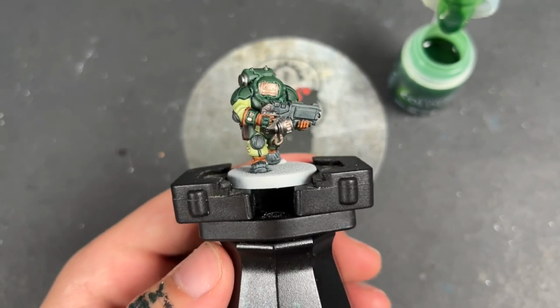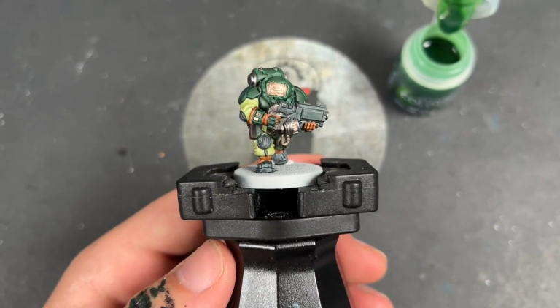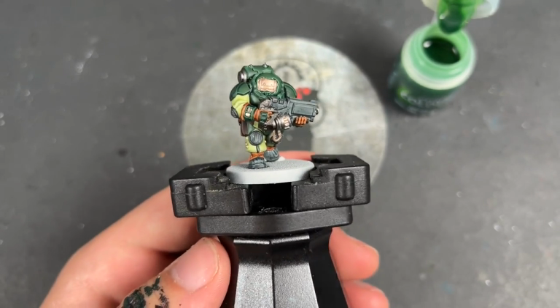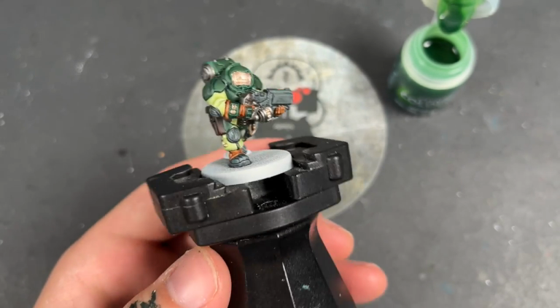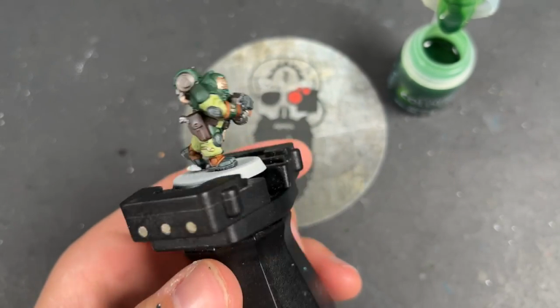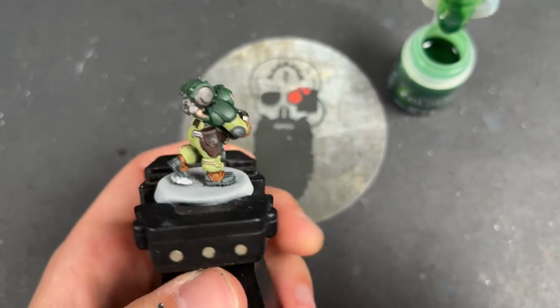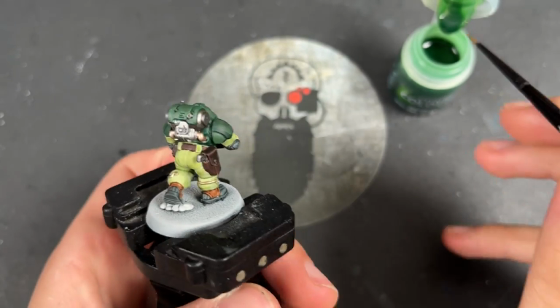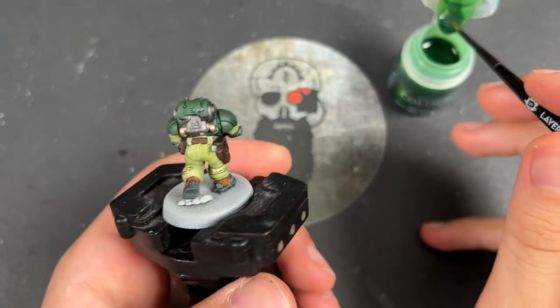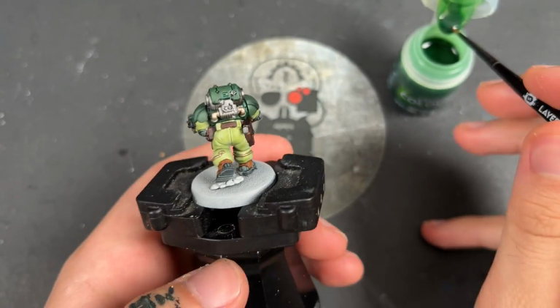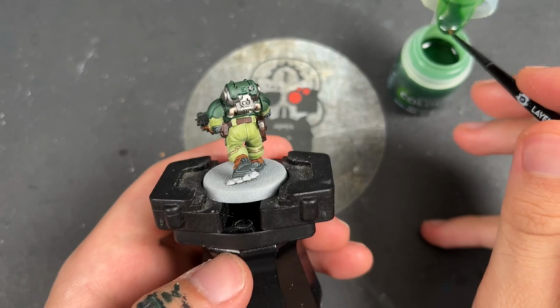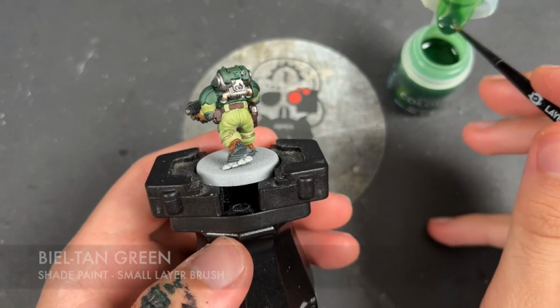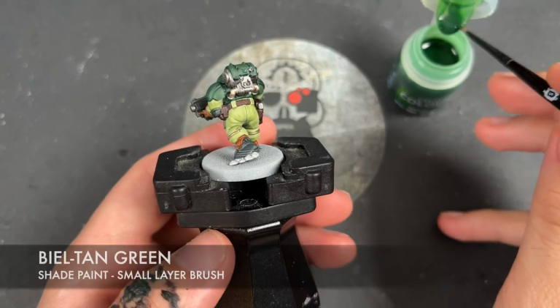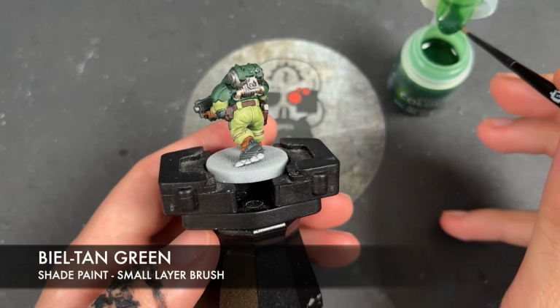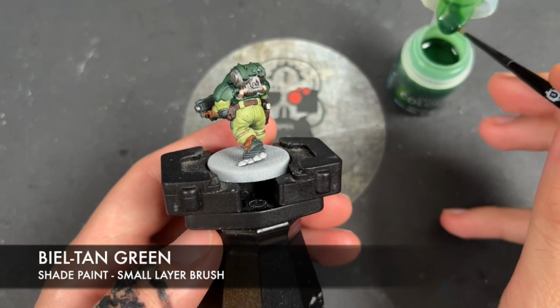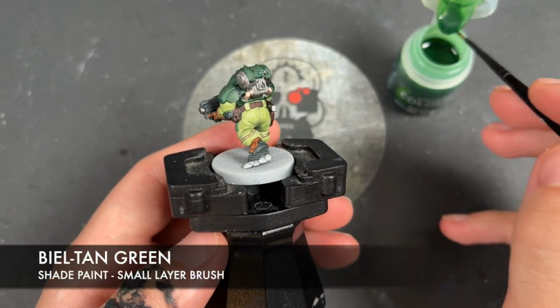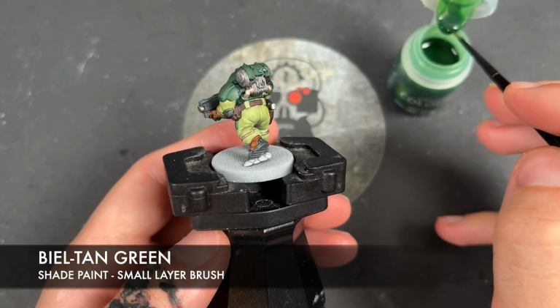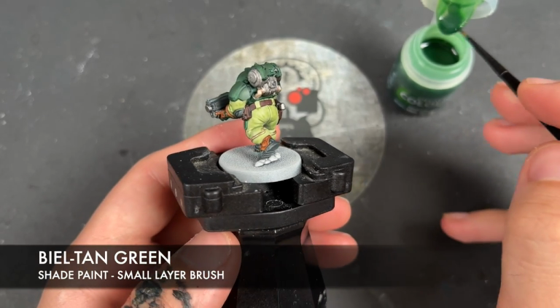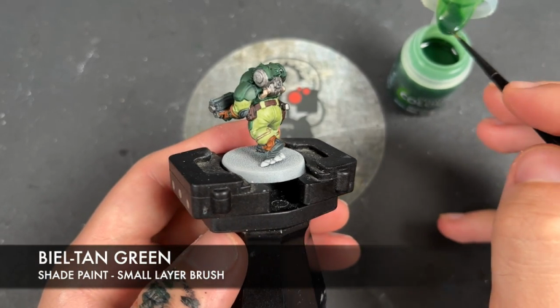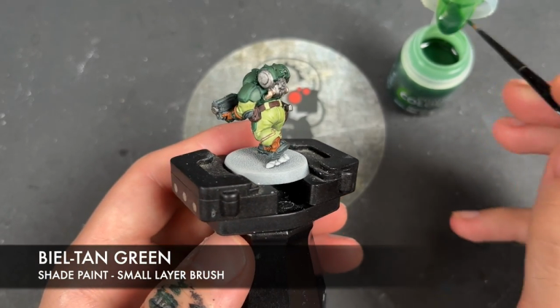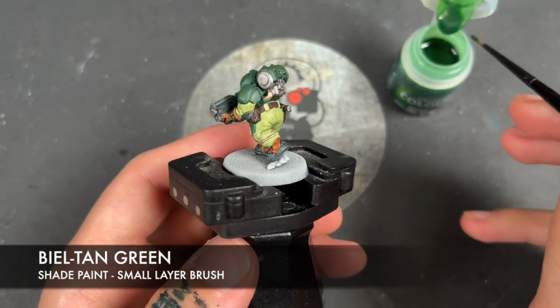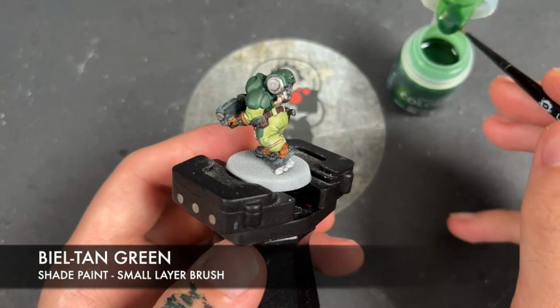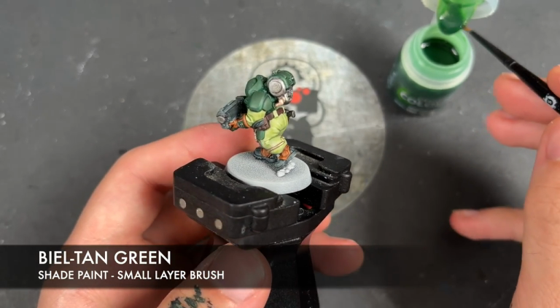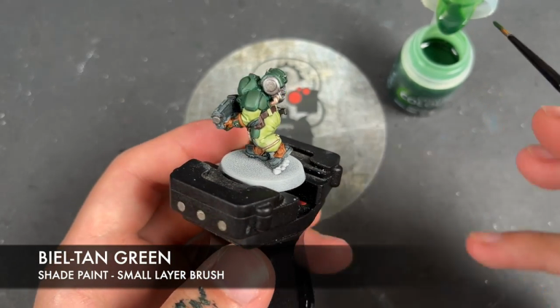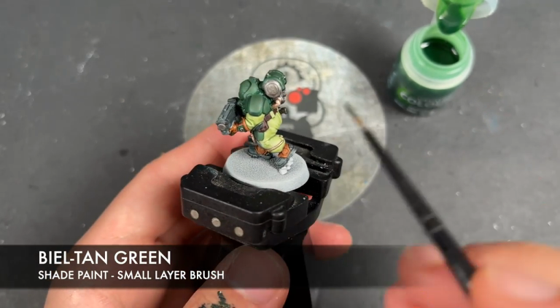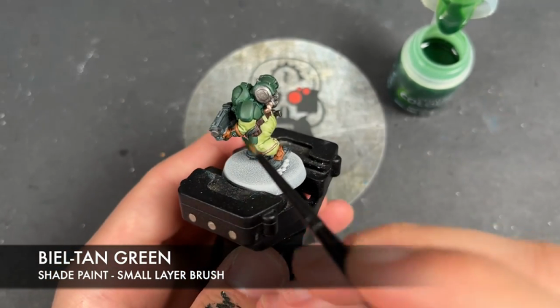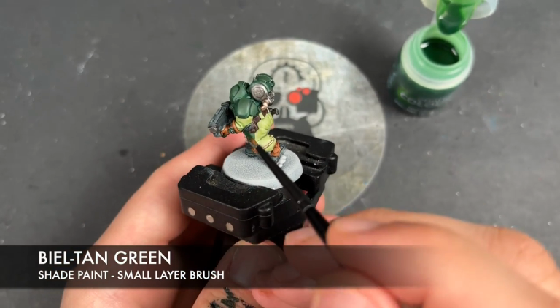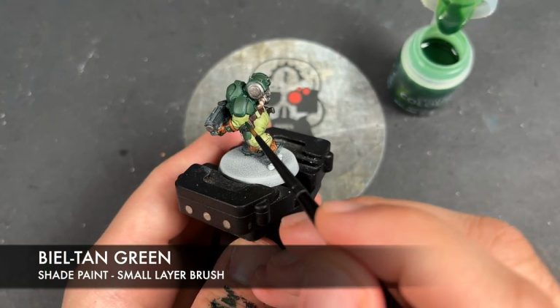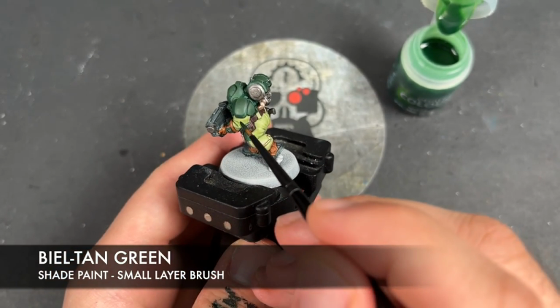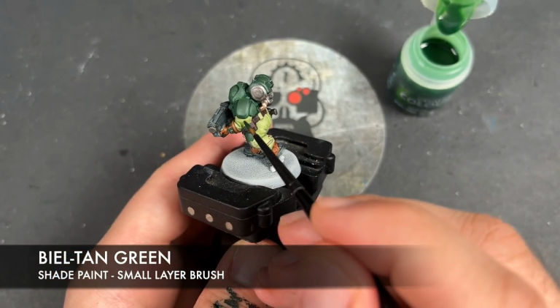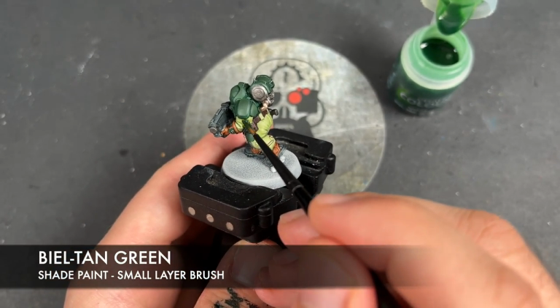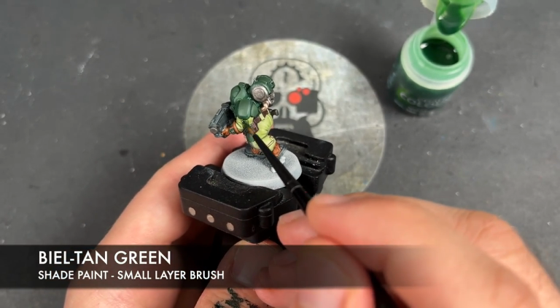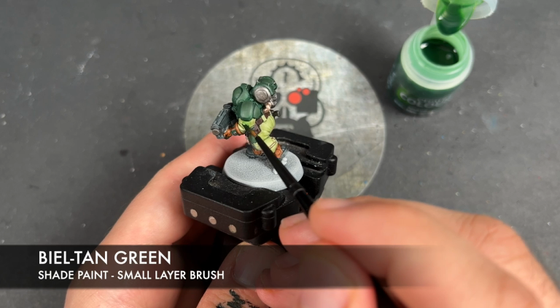The first shade we're going to add is Bale Tan Green. I'm going to be adding this over the top of all of the clothes.